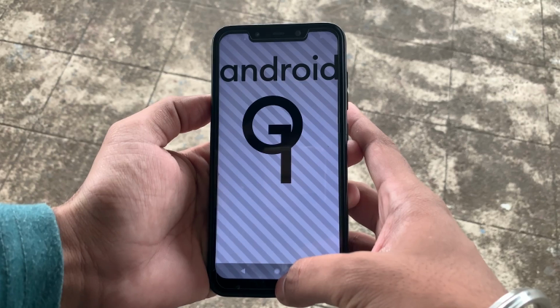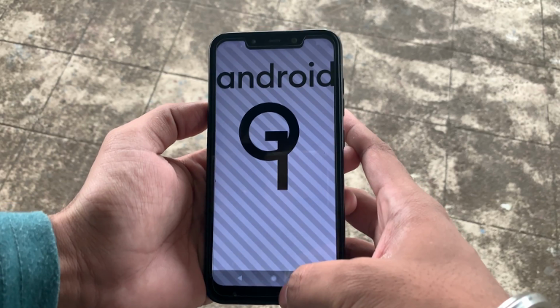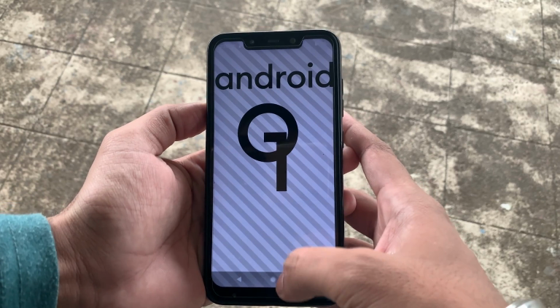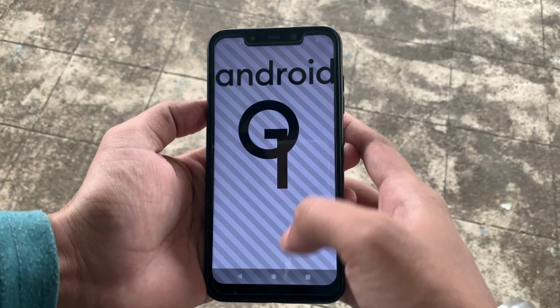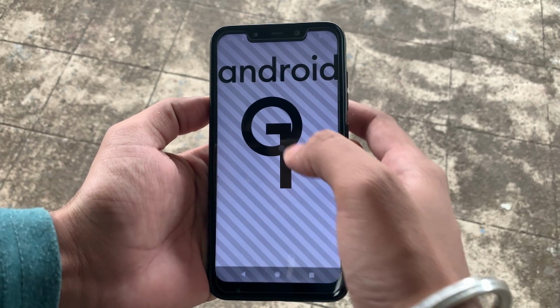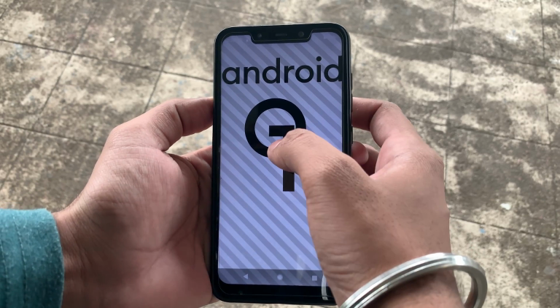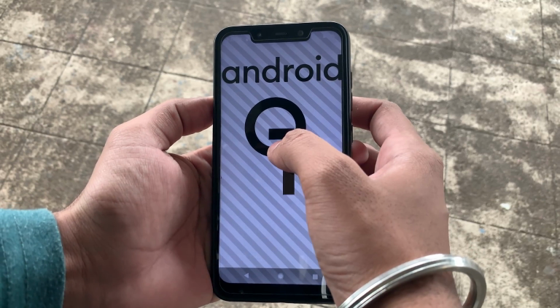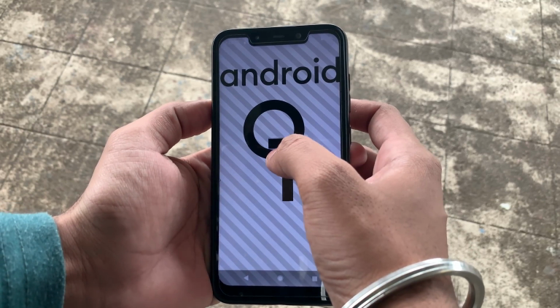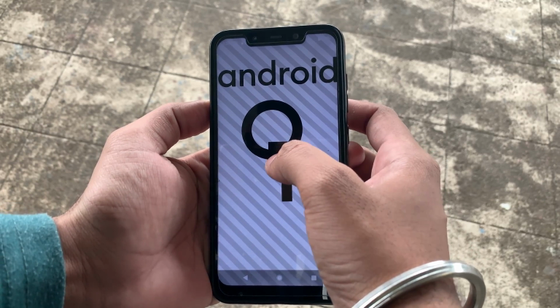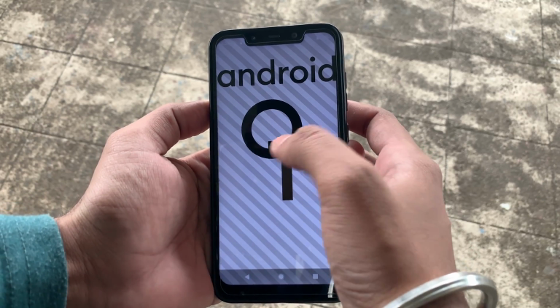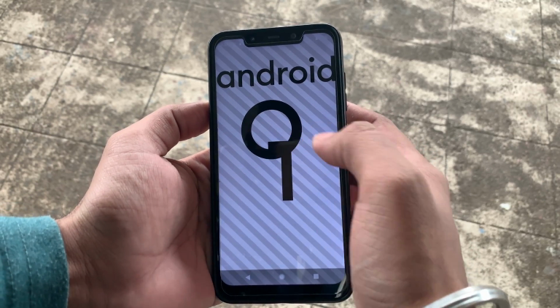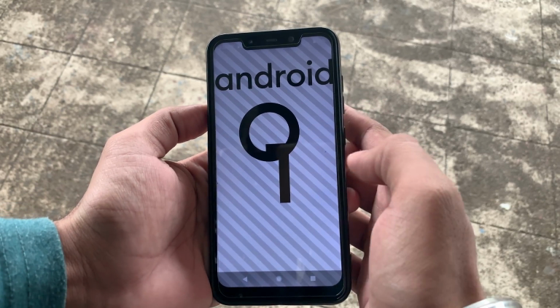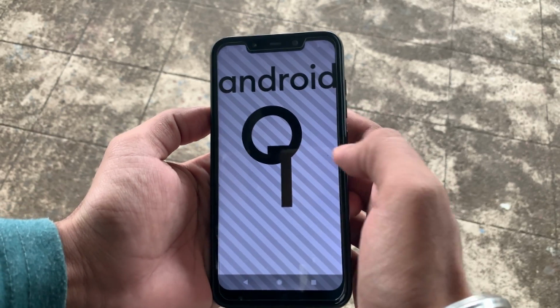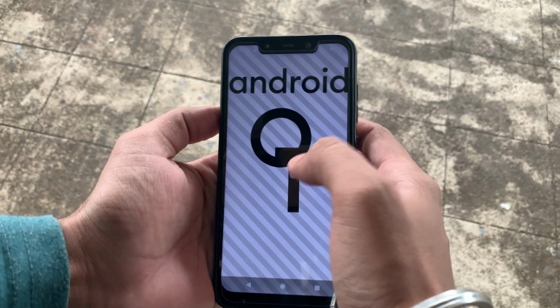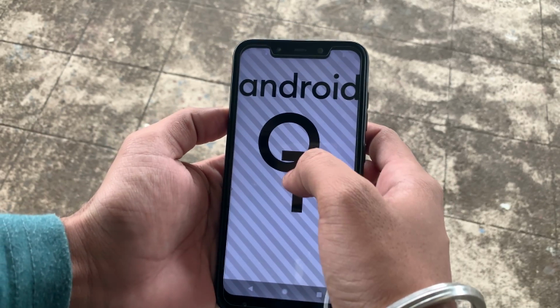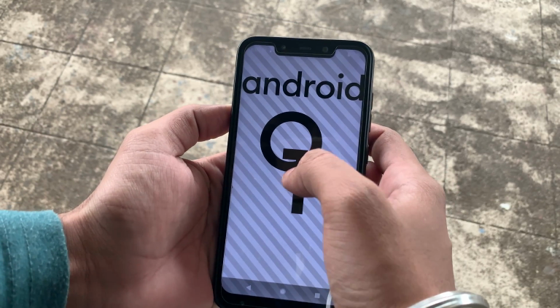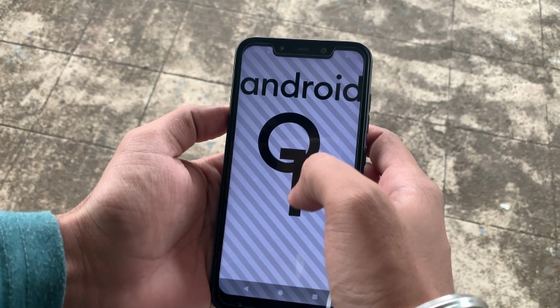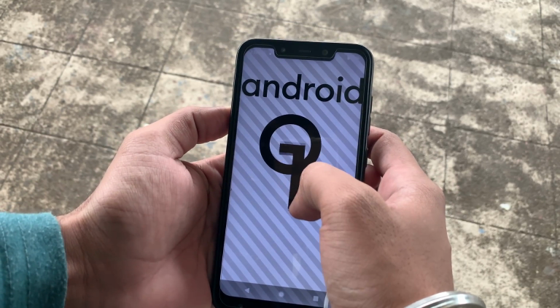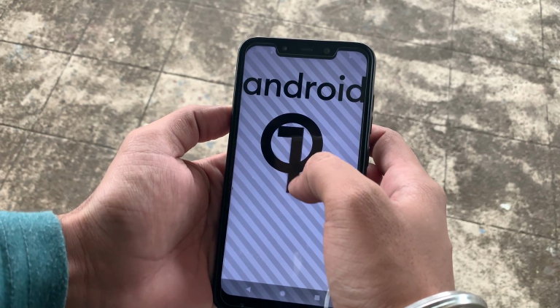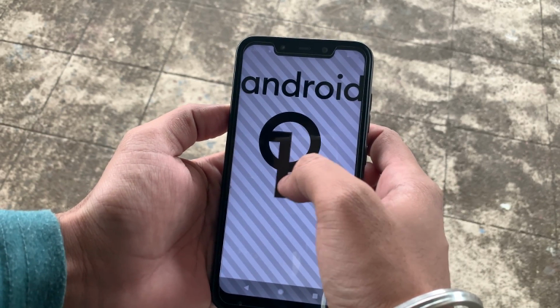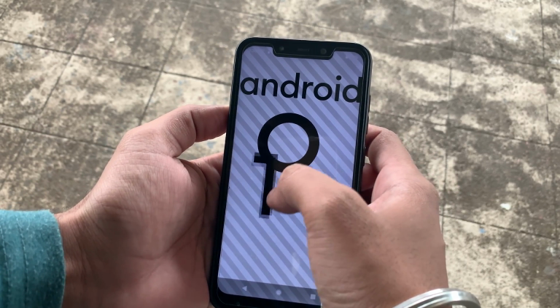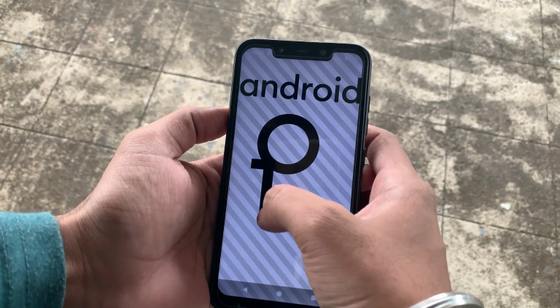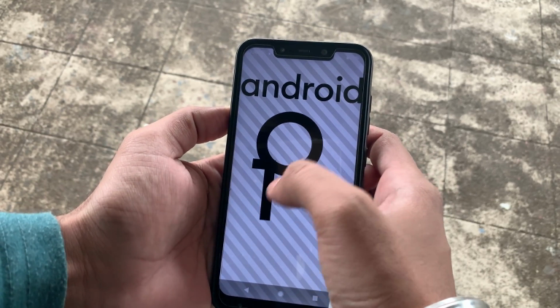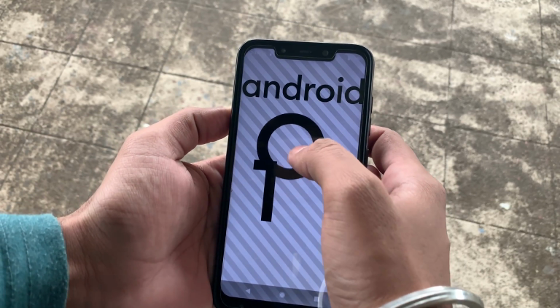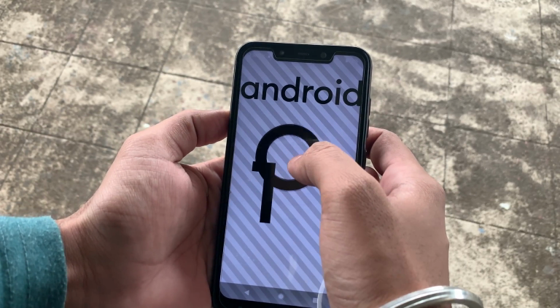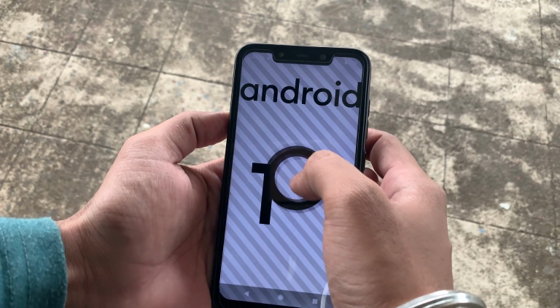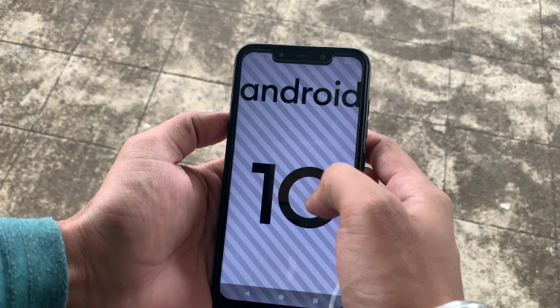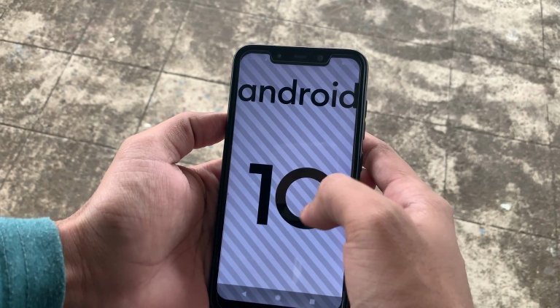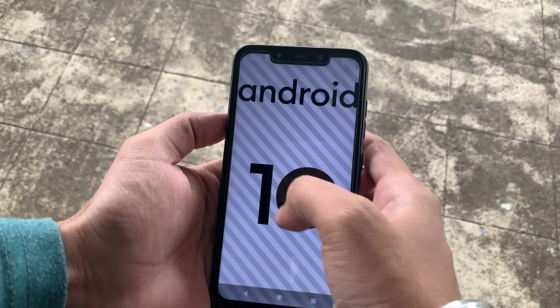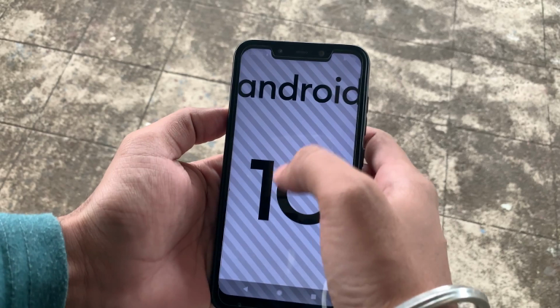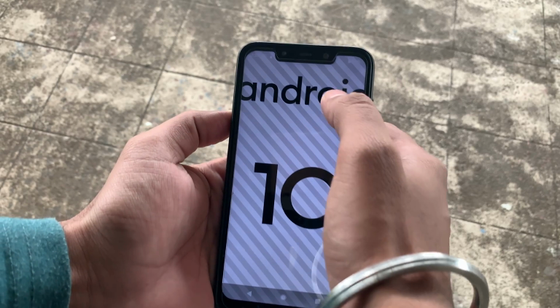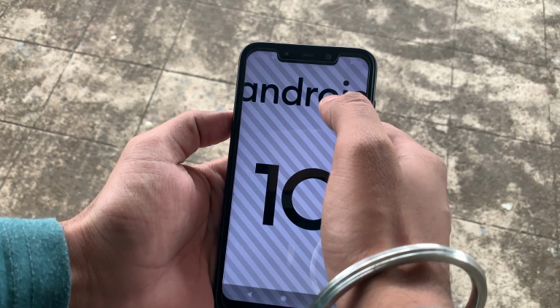Hey guys, it's Hardik back with another video. This is an overview of Android 10 on POCO F1.